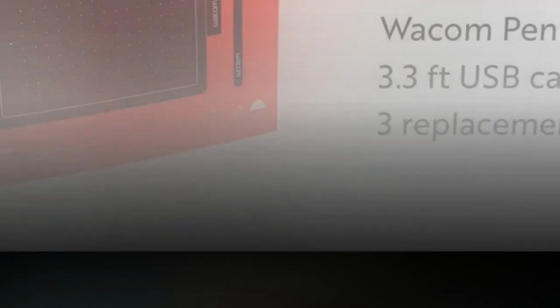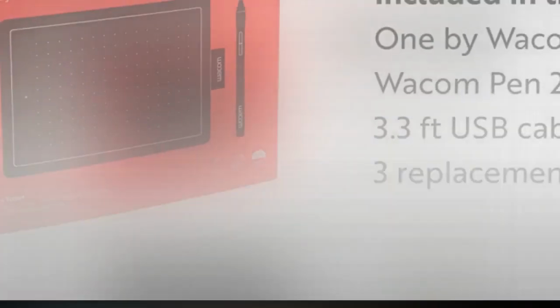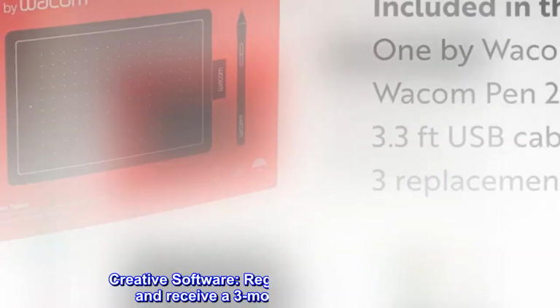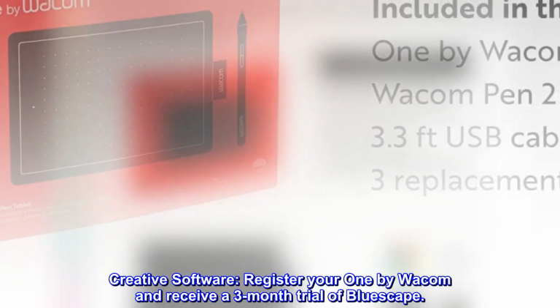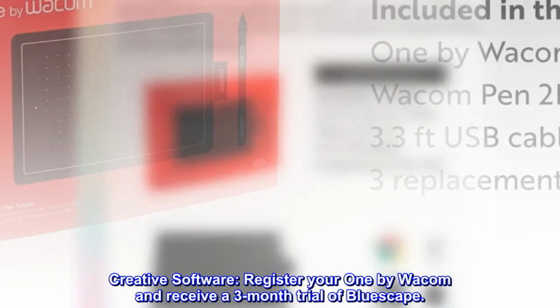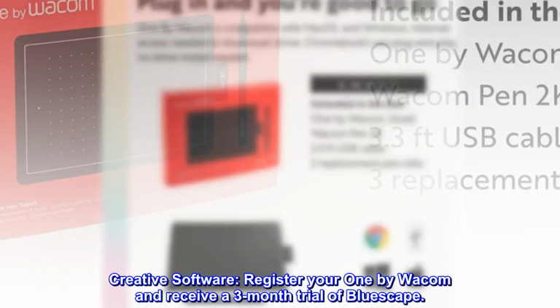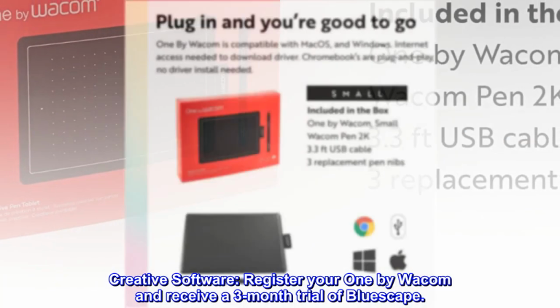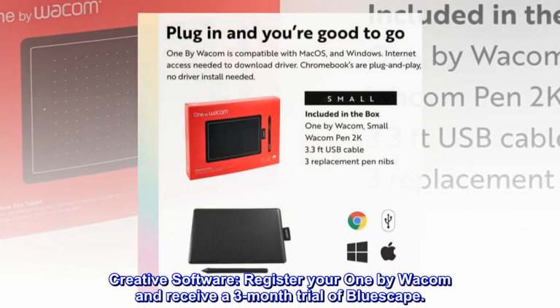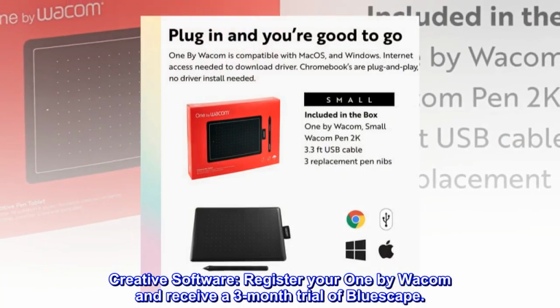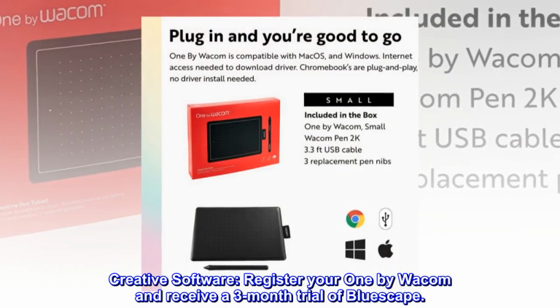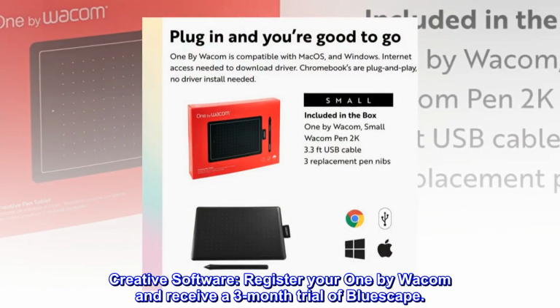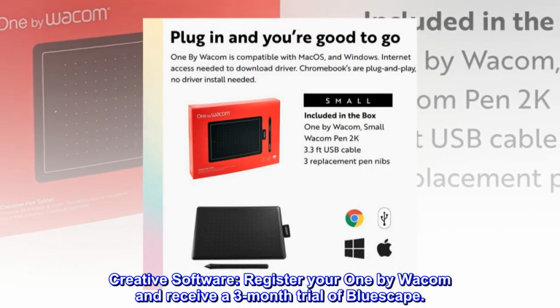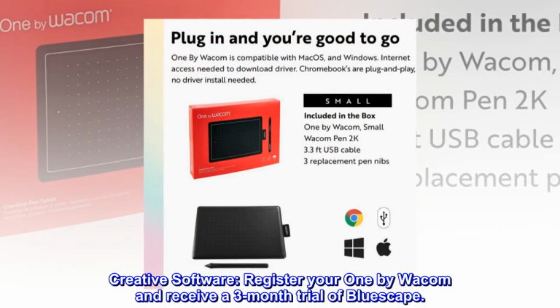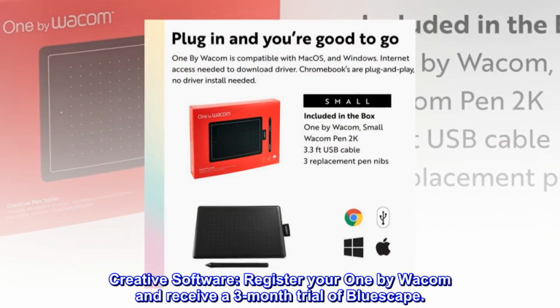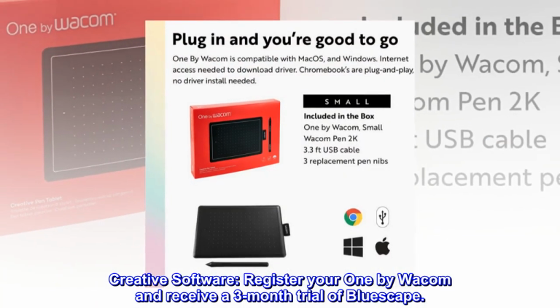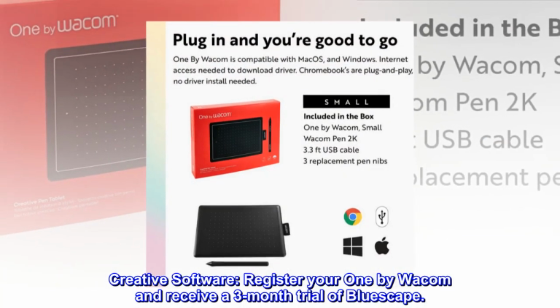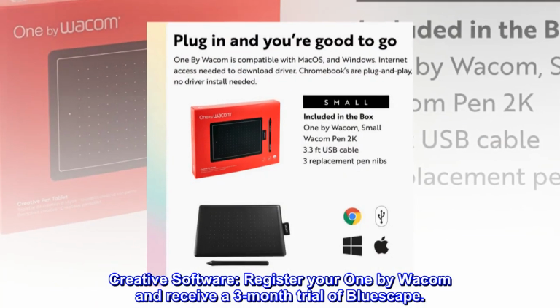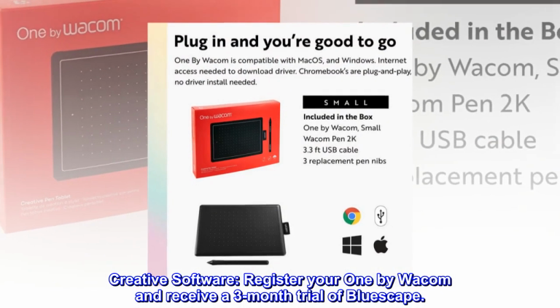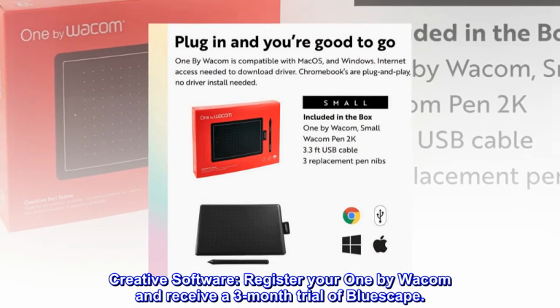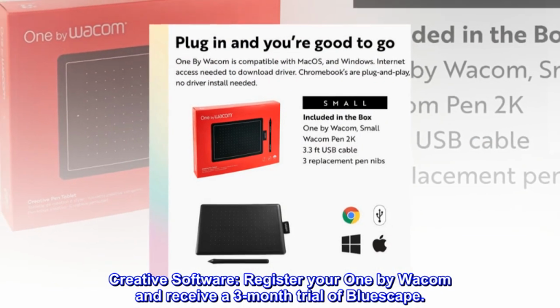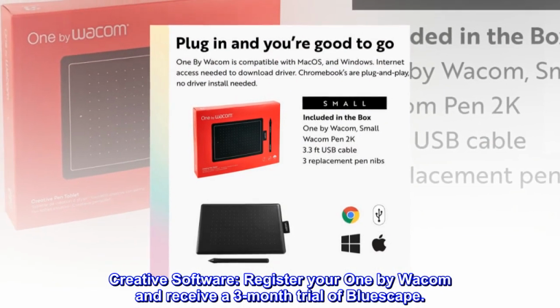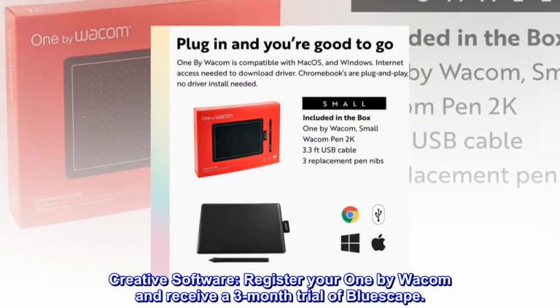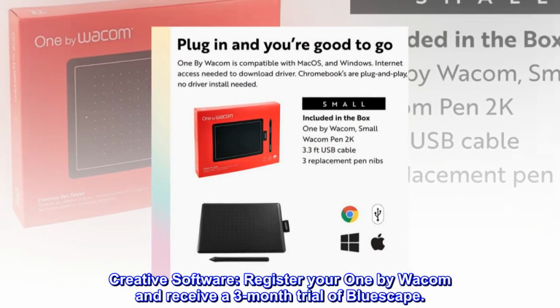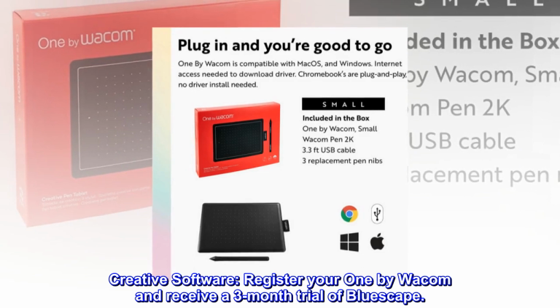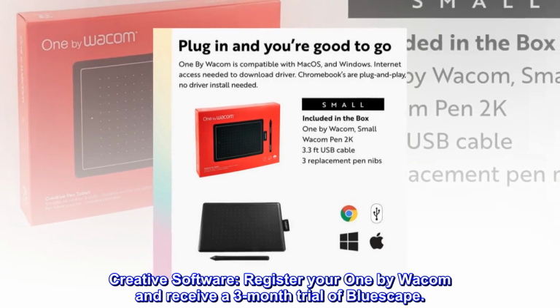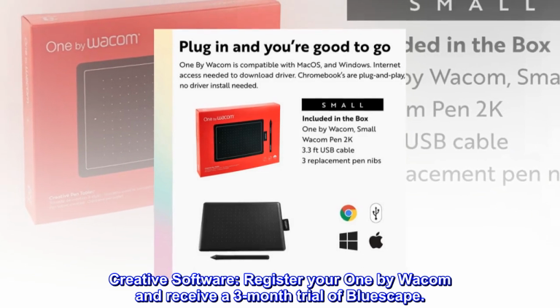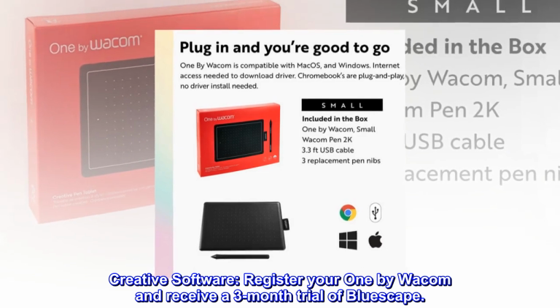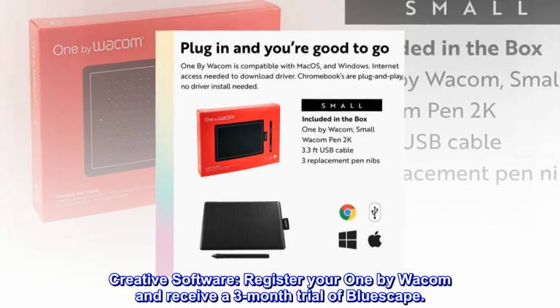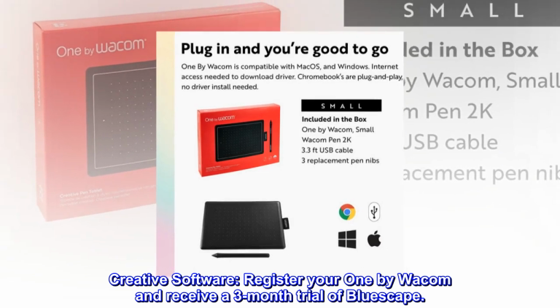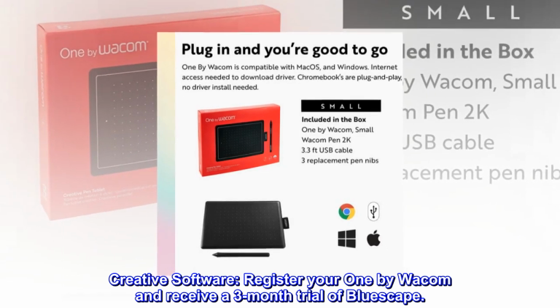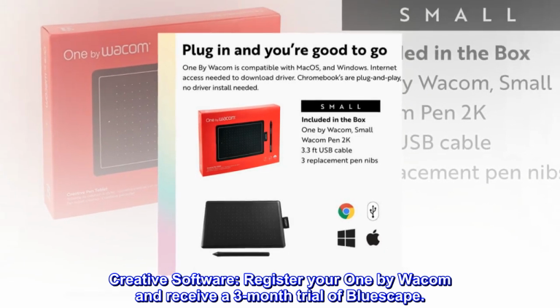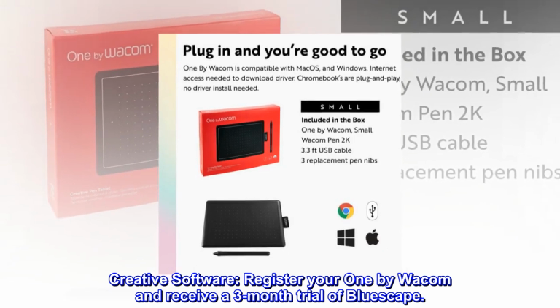Creative software. Register your One by Wacom and receive a three-month trial of Bluescape.